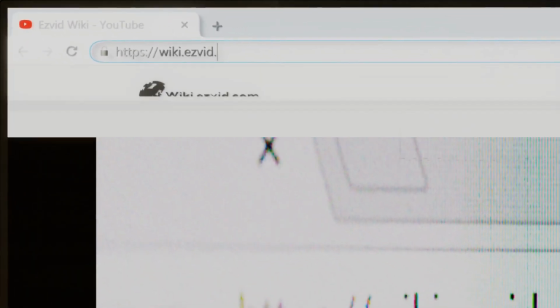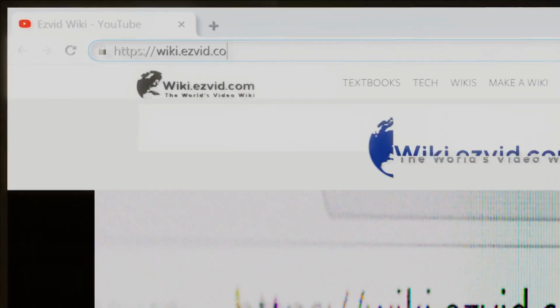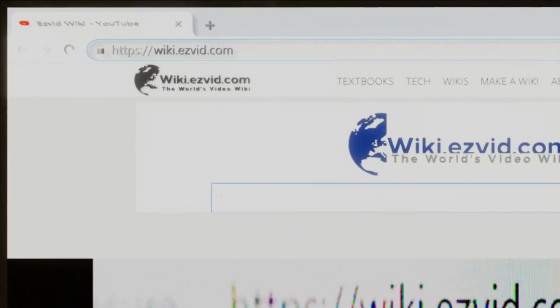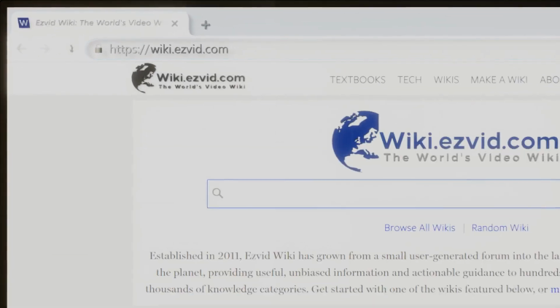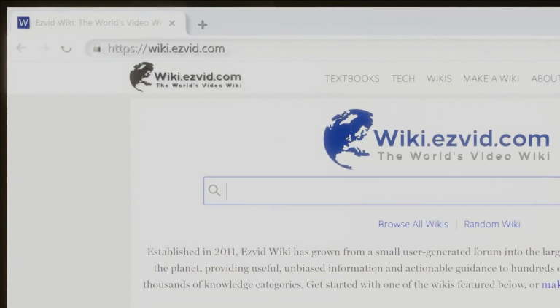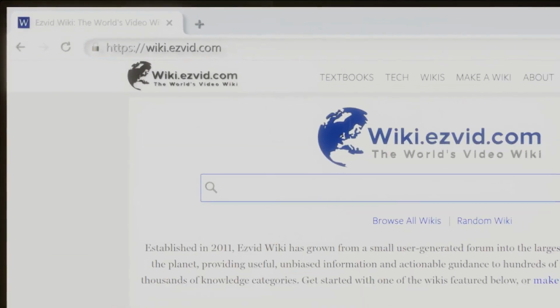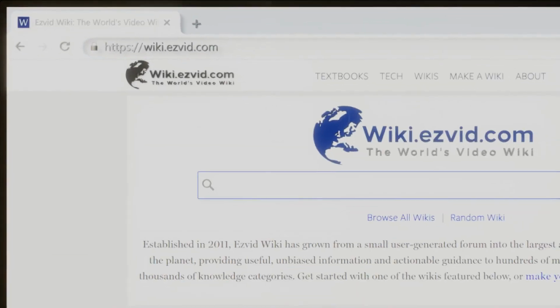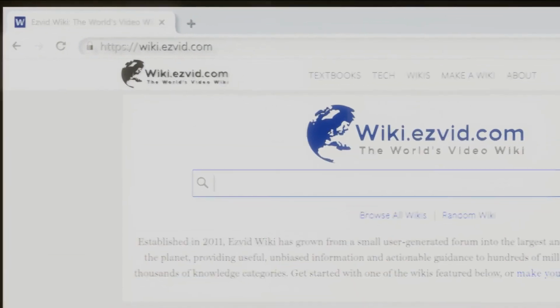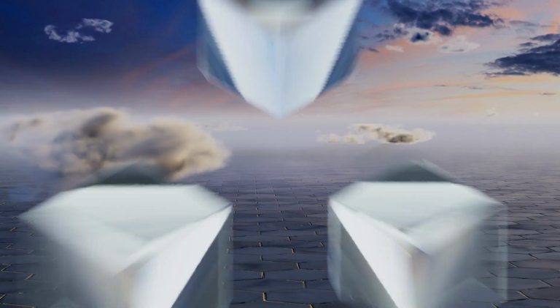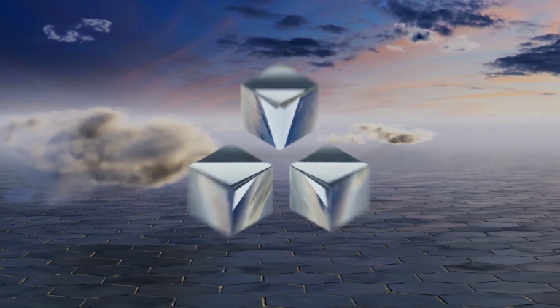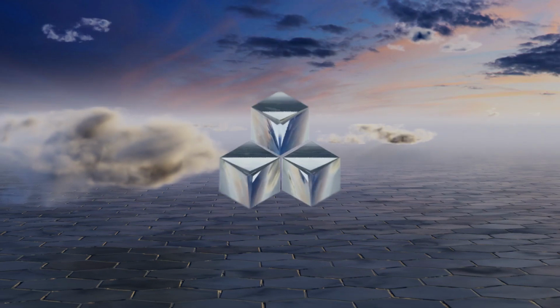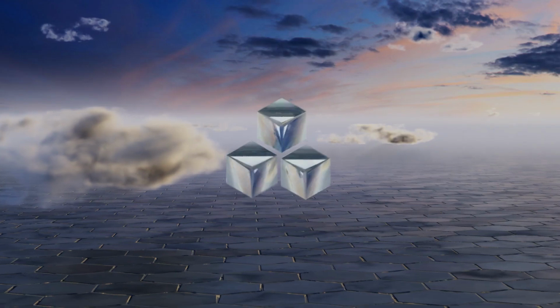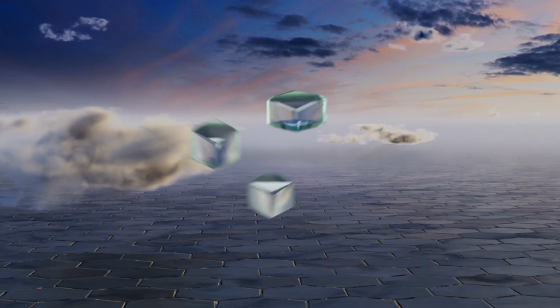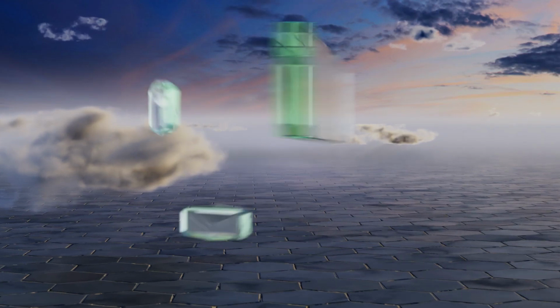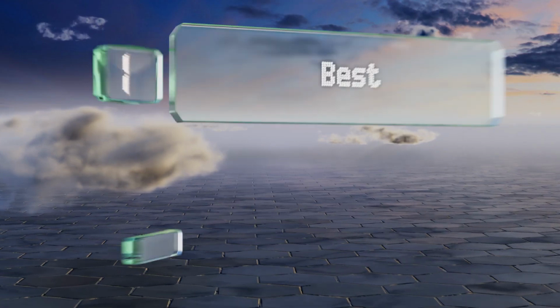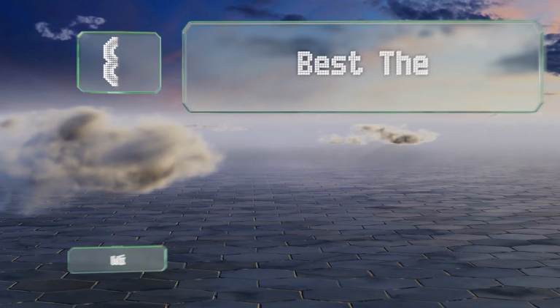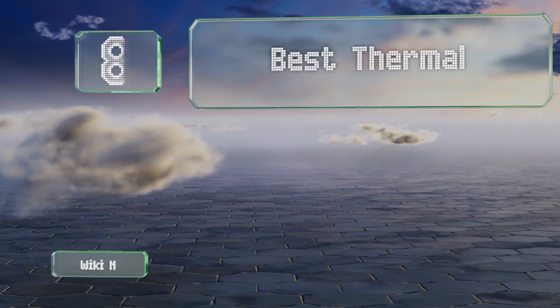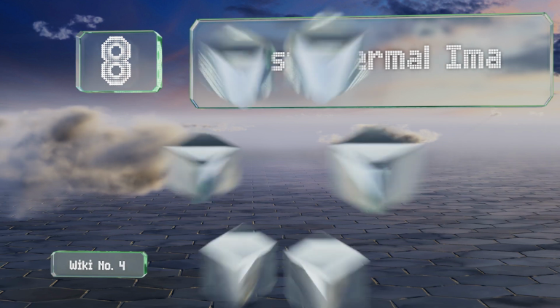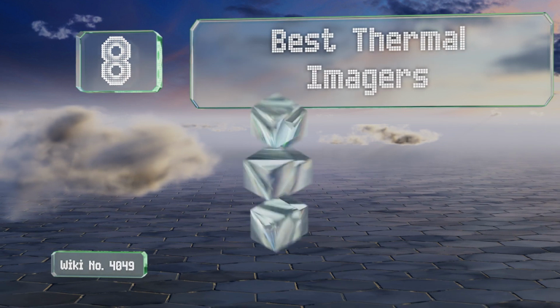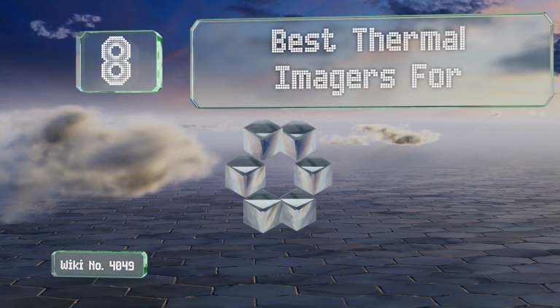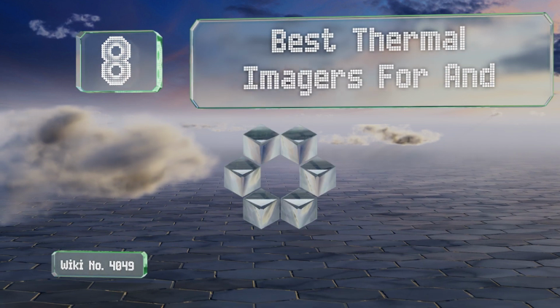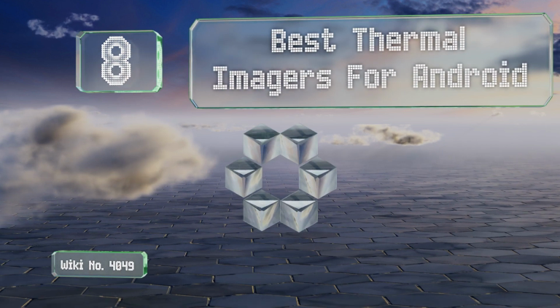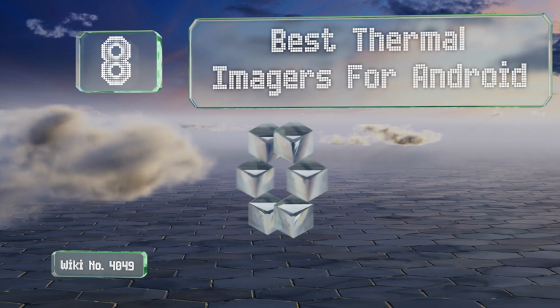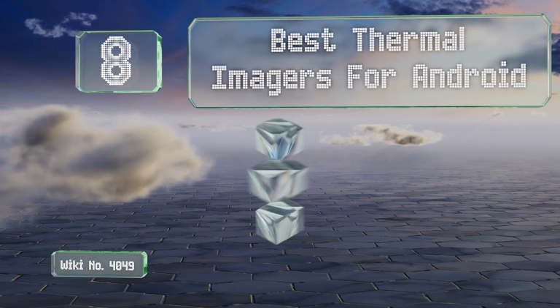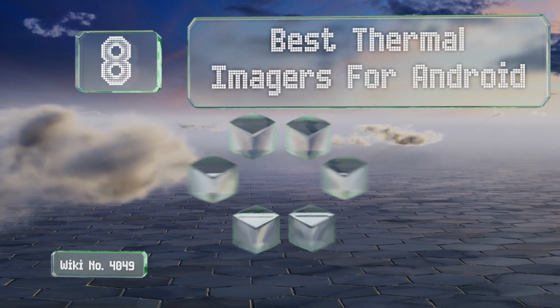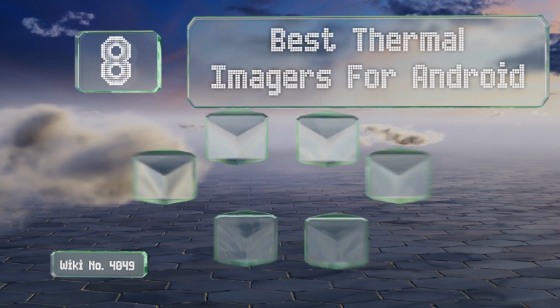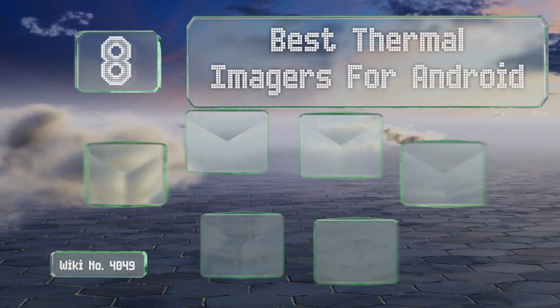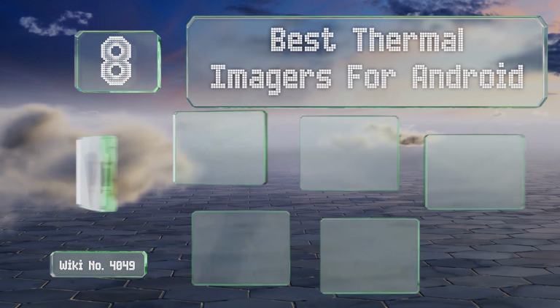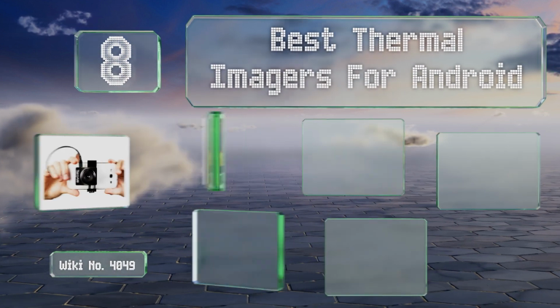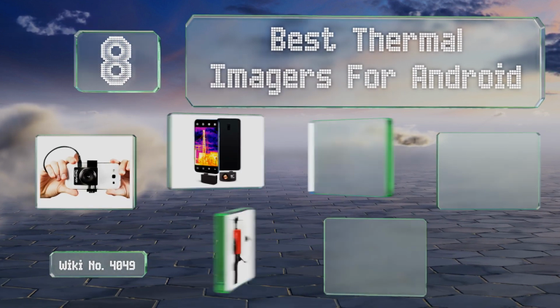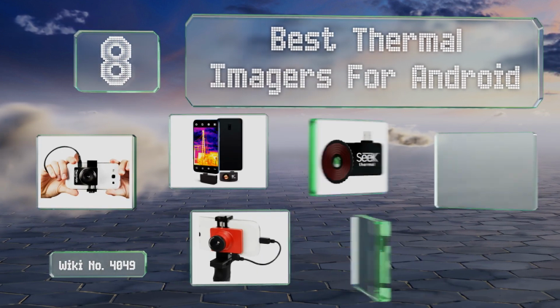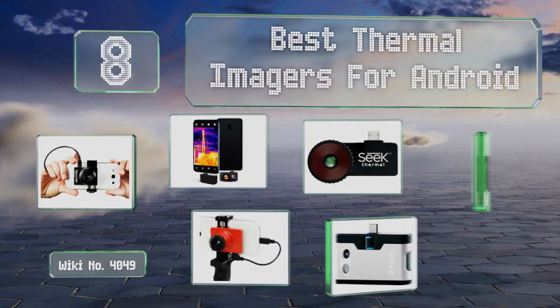EasyVid presents the eight best thermal images for Android. Let's get started with the list.